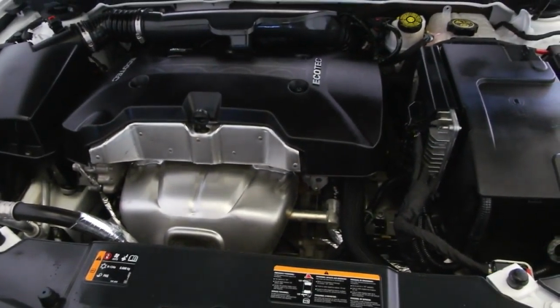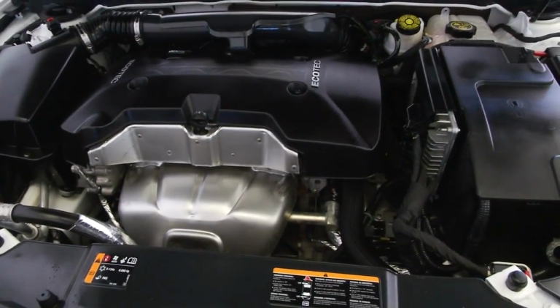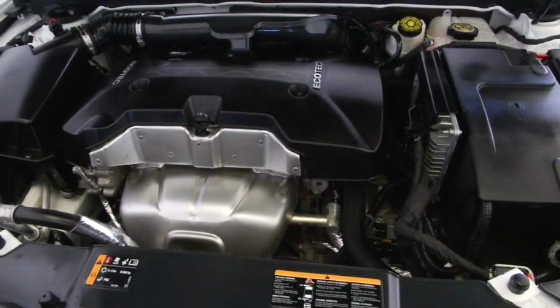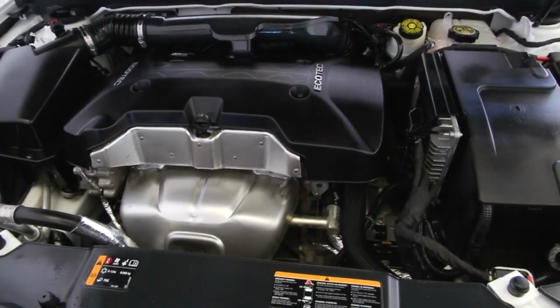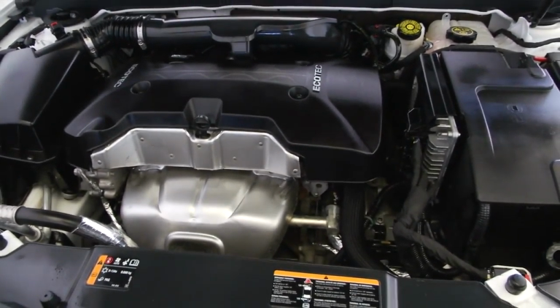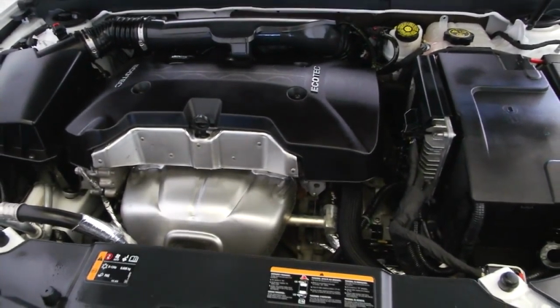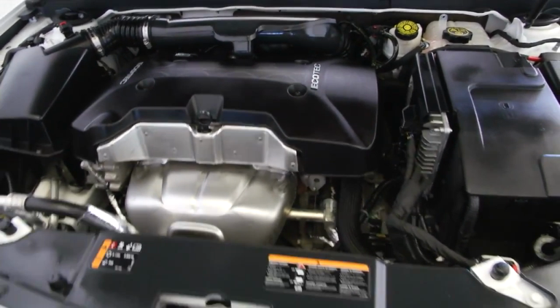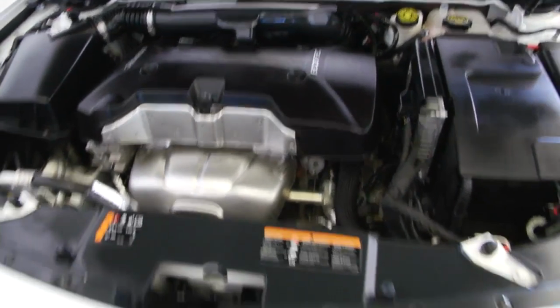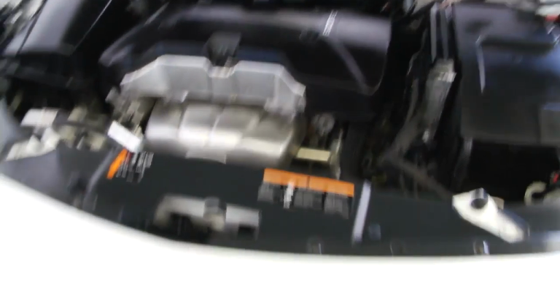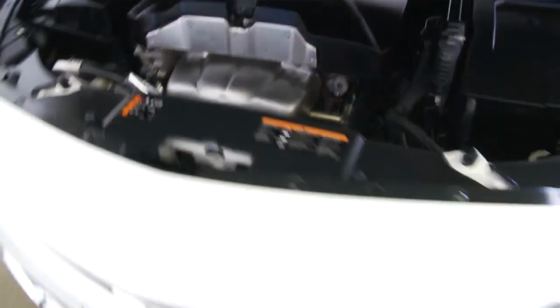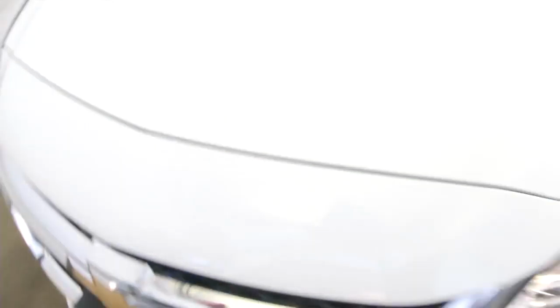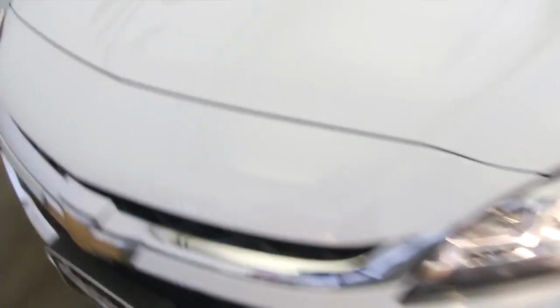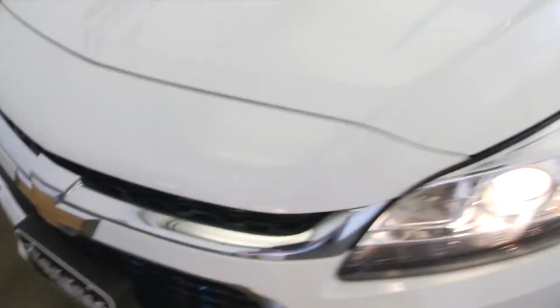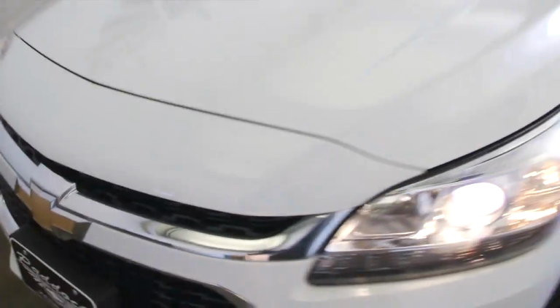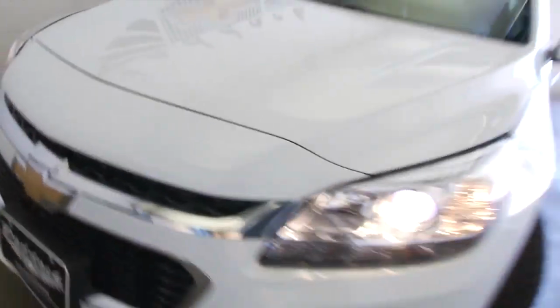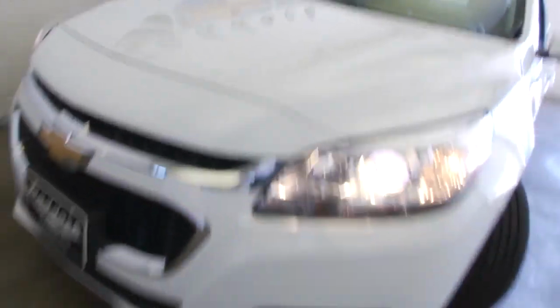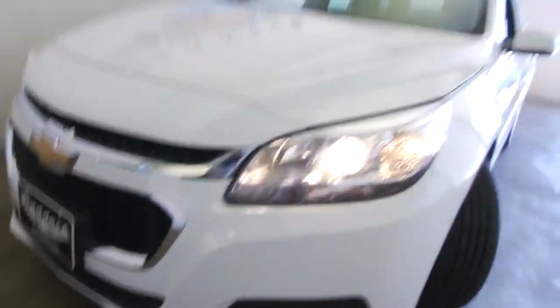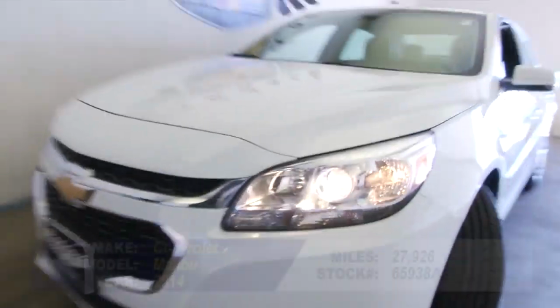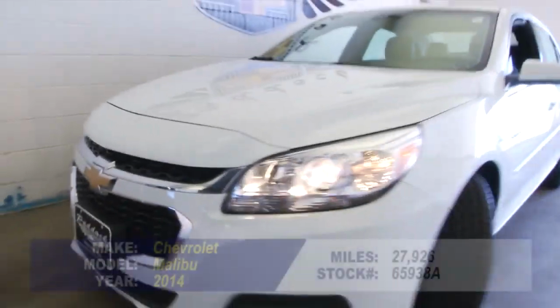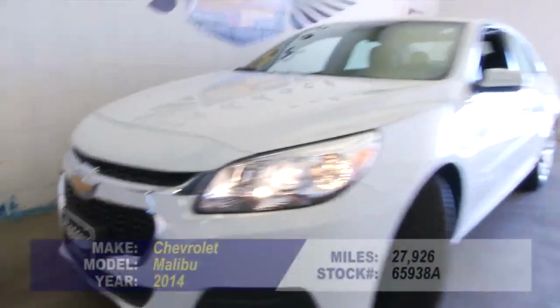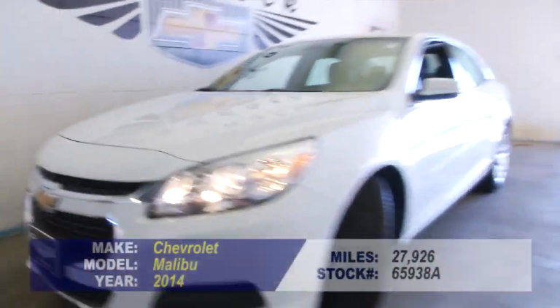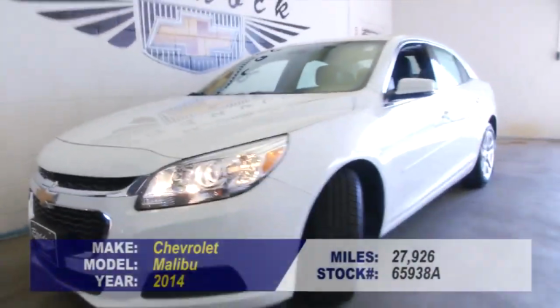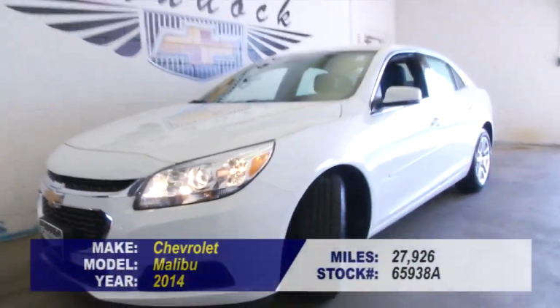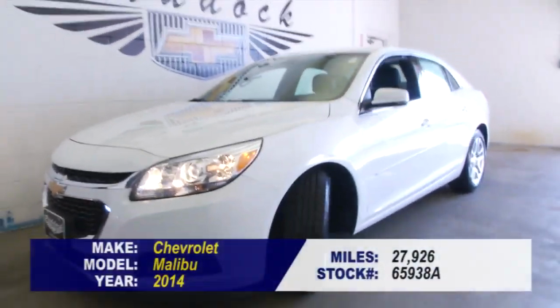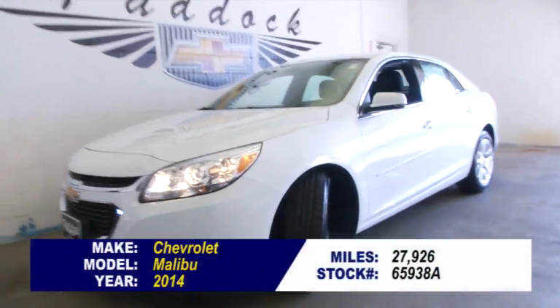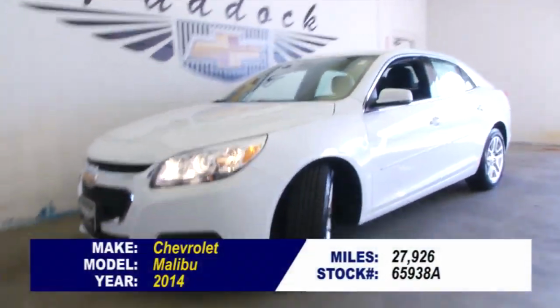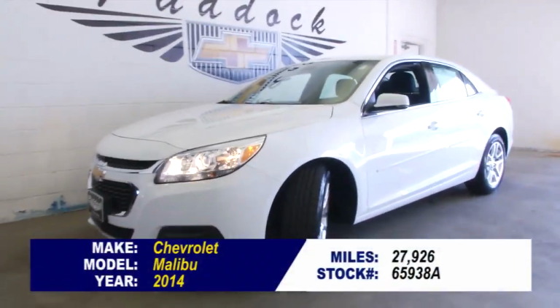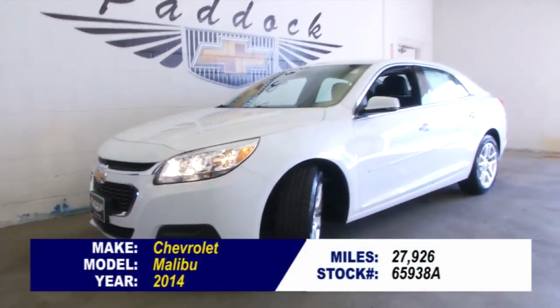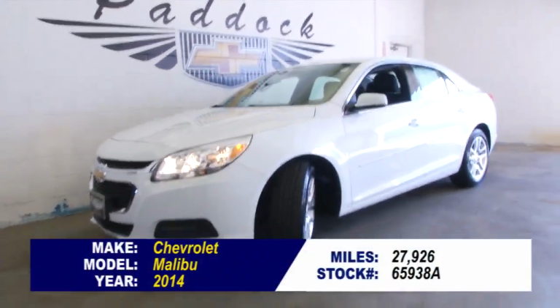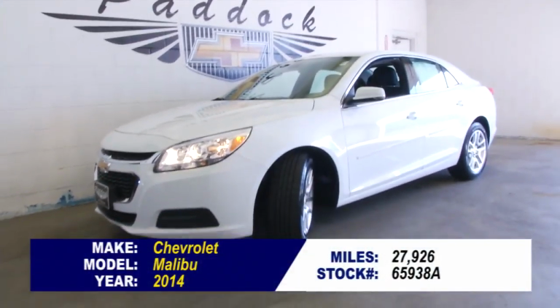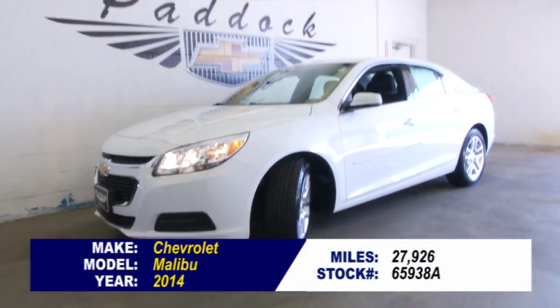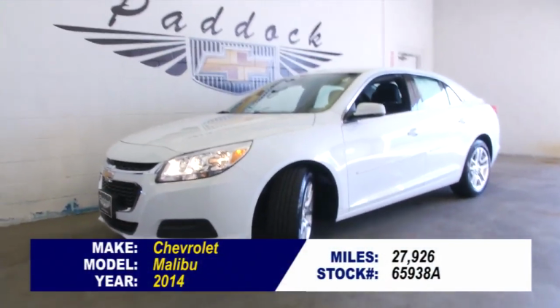To find out more about this one owner Chevrolet Malibu, give us a call at 876-0945.